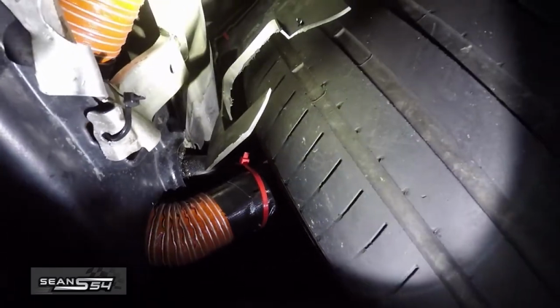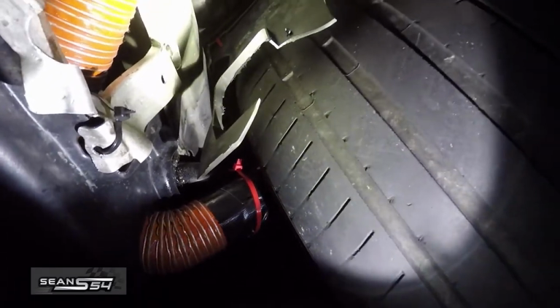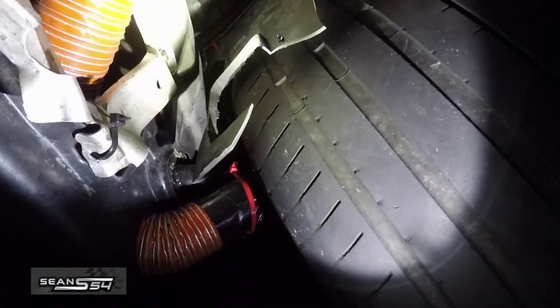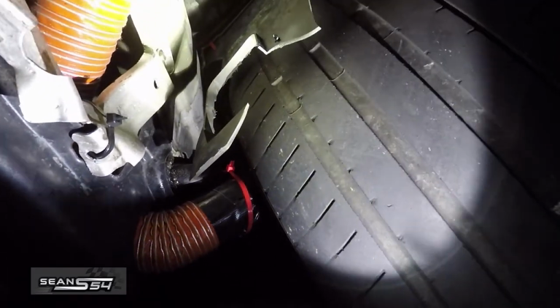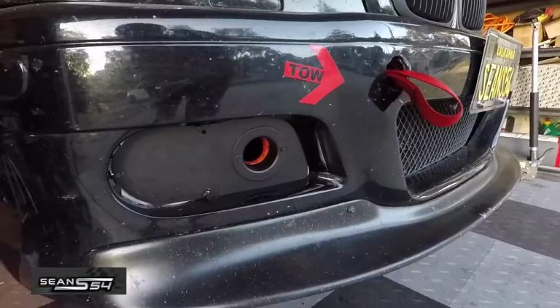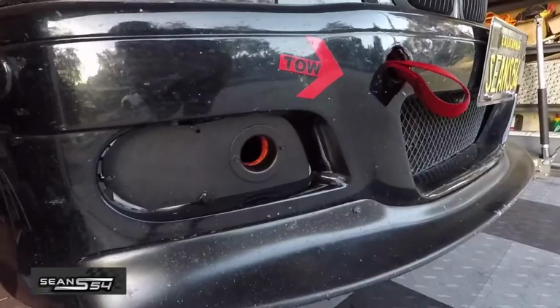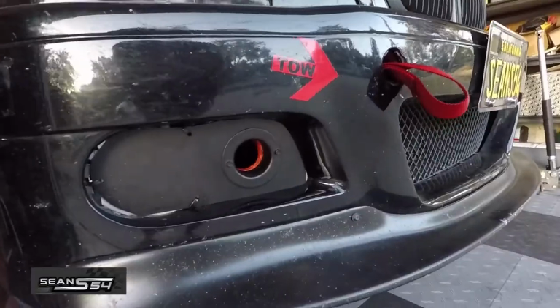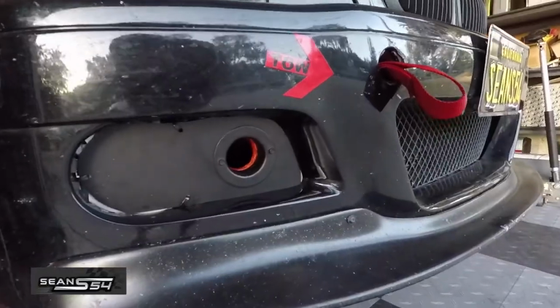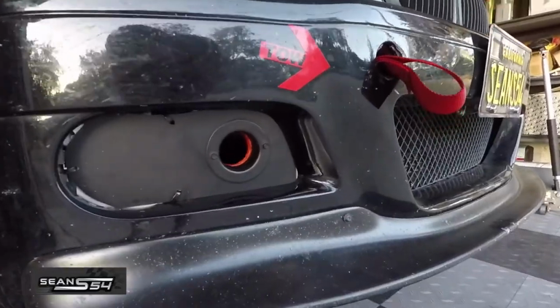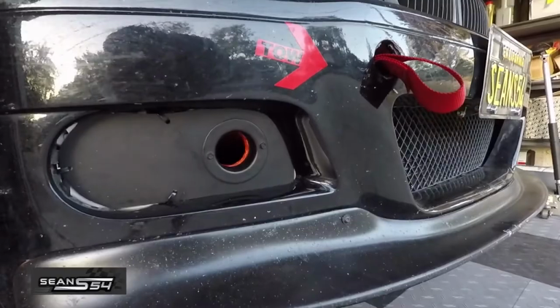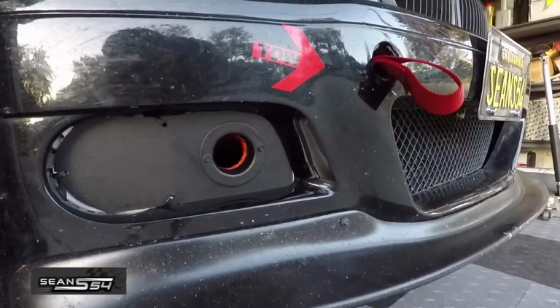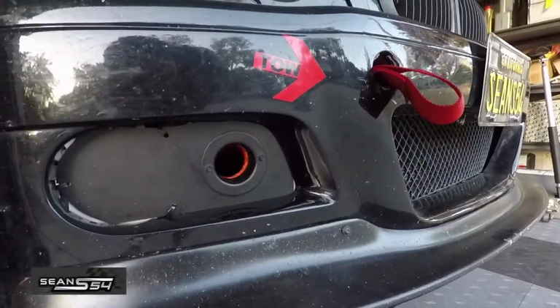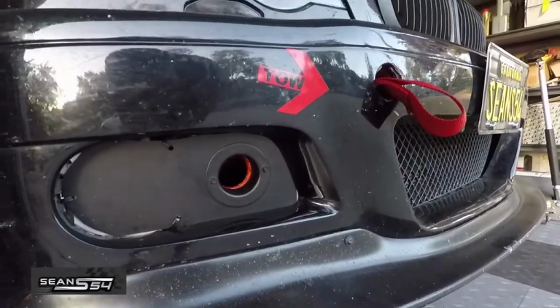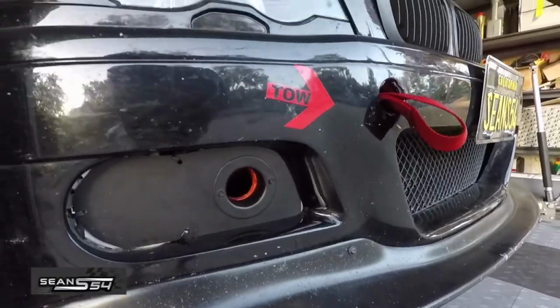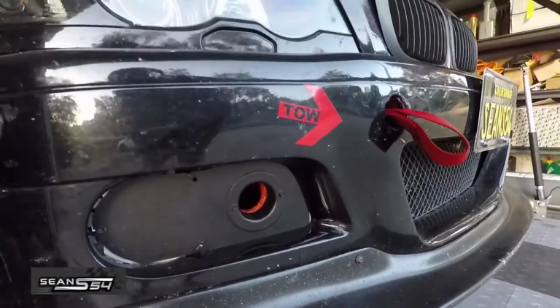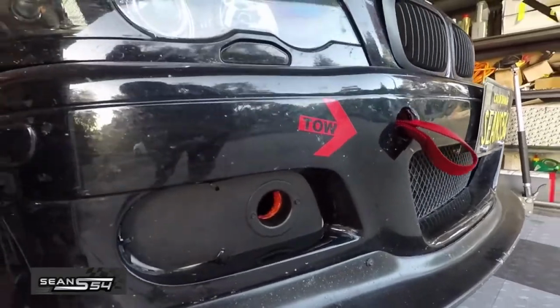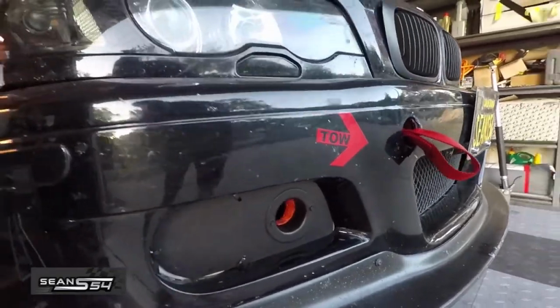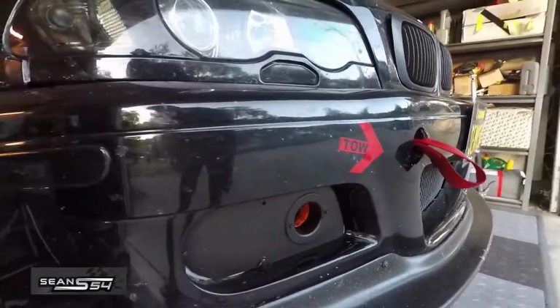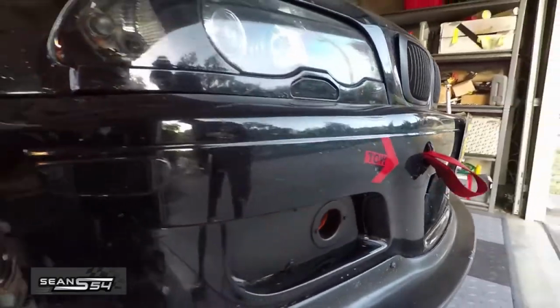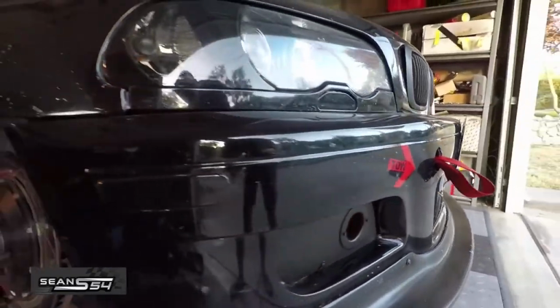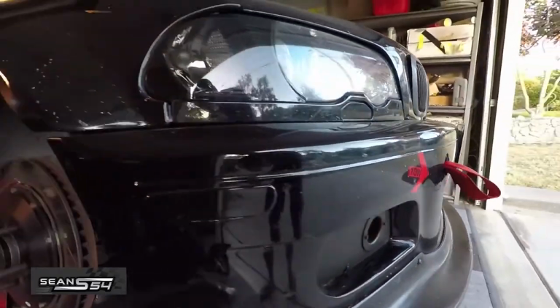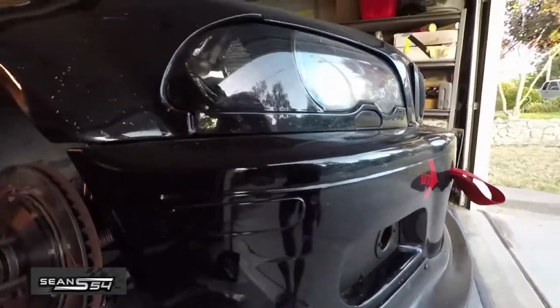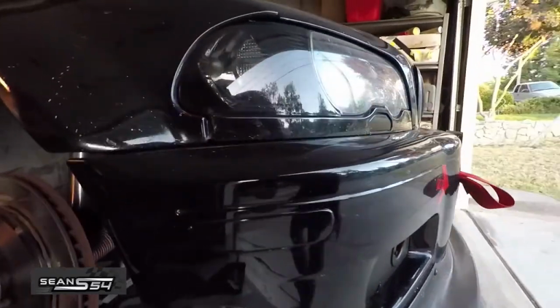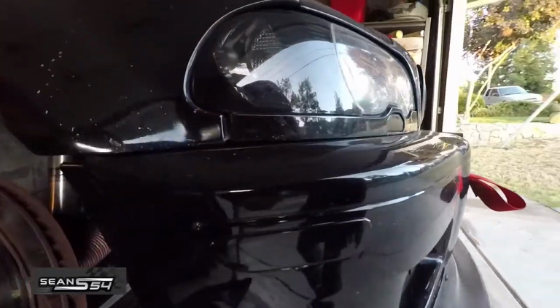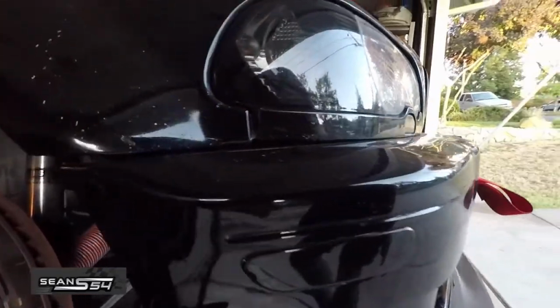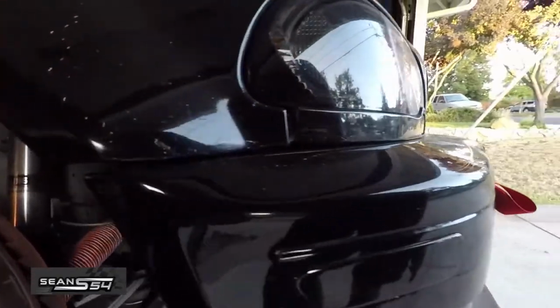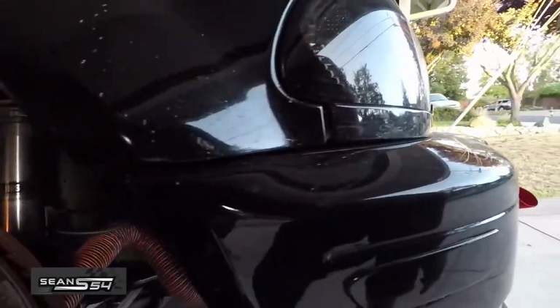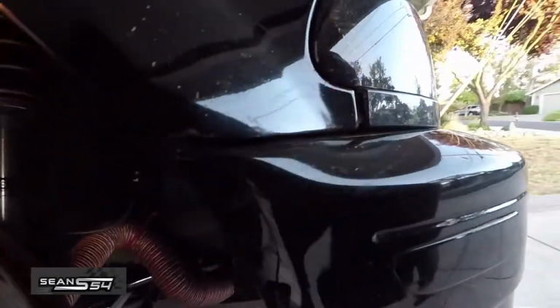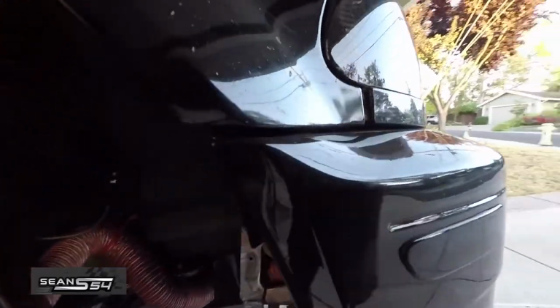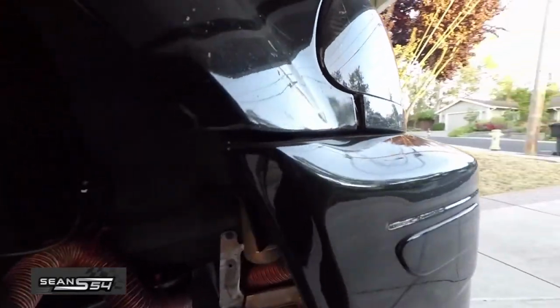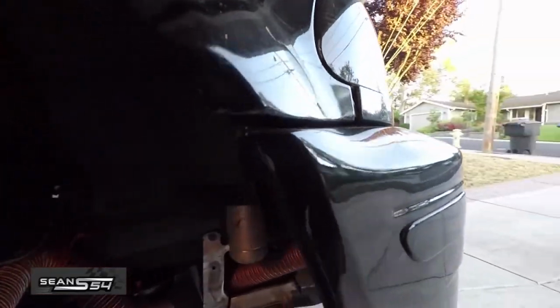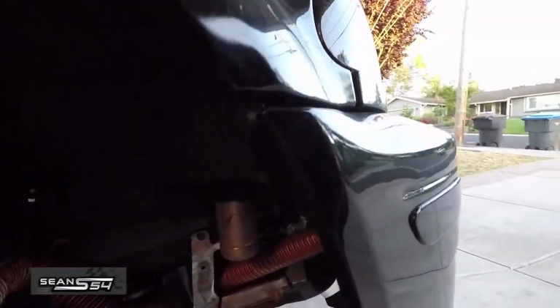So there you have it — brake ducting for under a hundred bucks. Hope you guys enjoyed the video, thanks for watching!